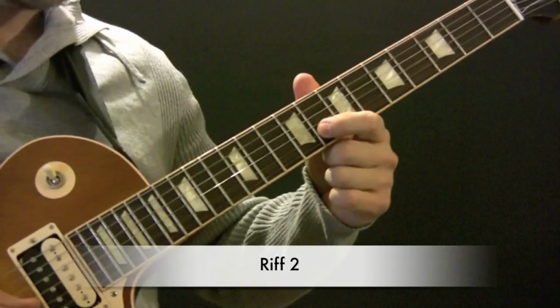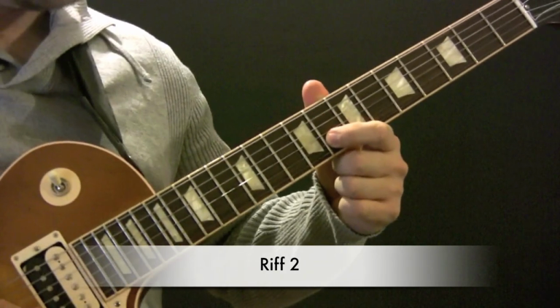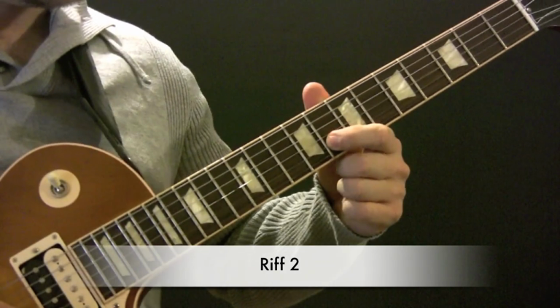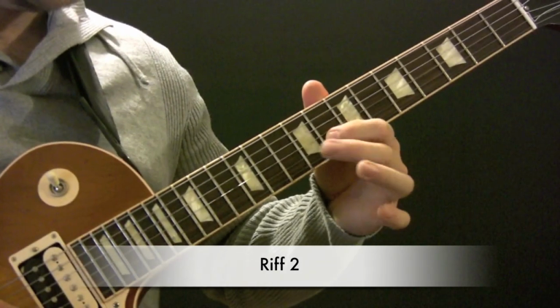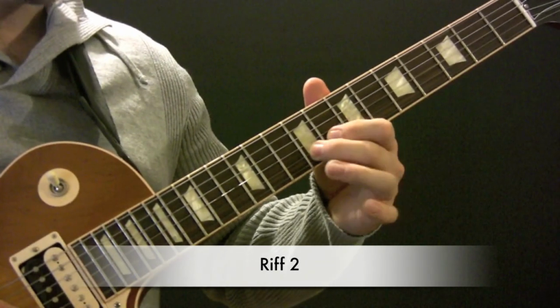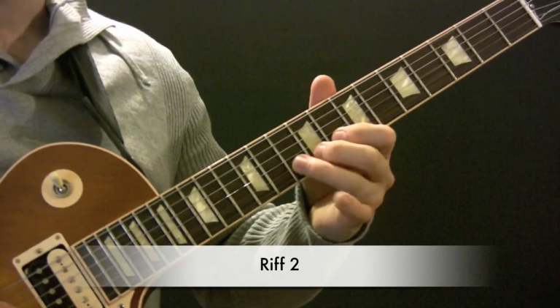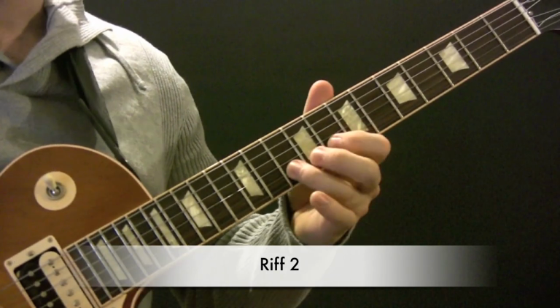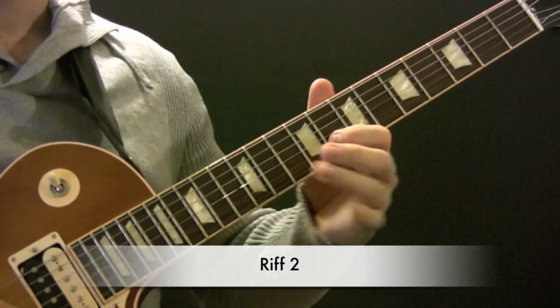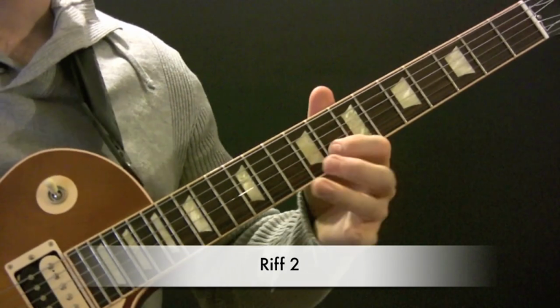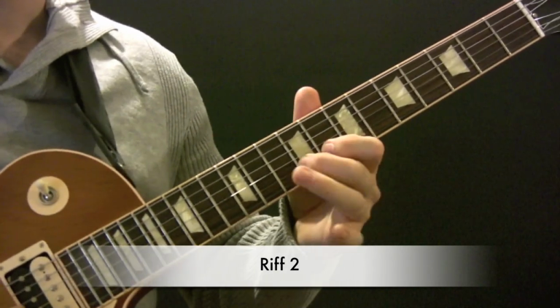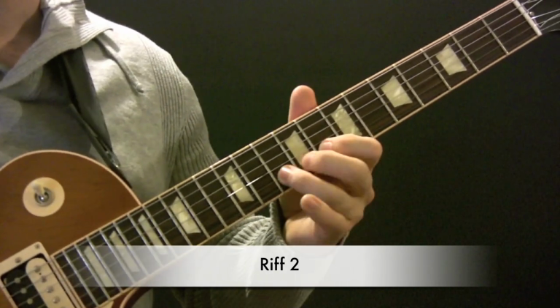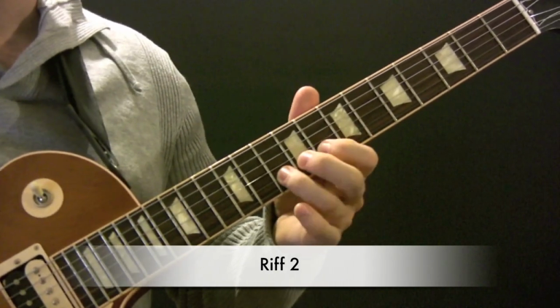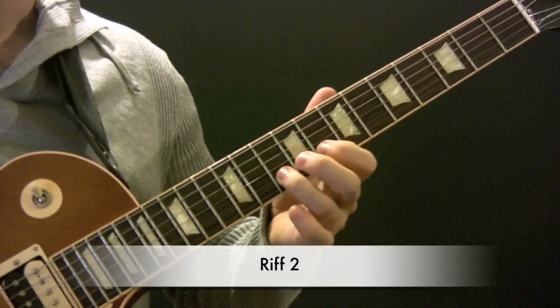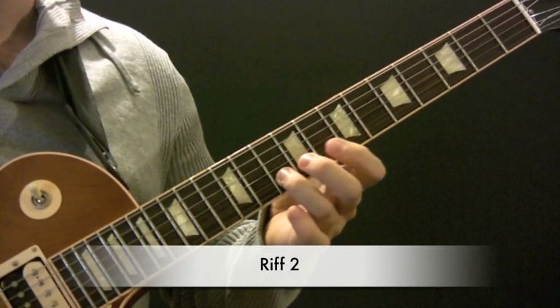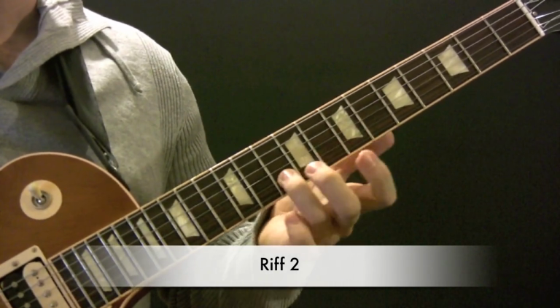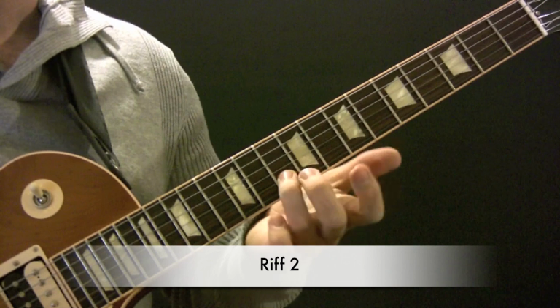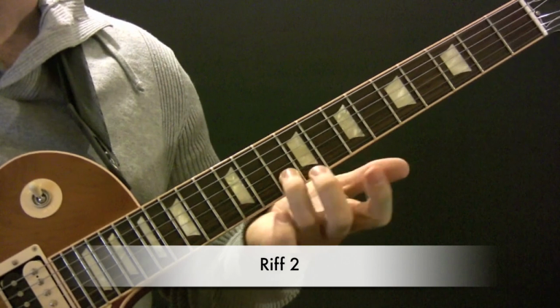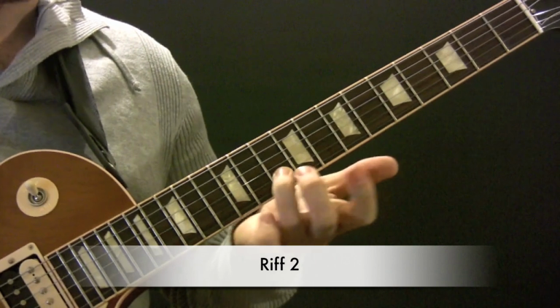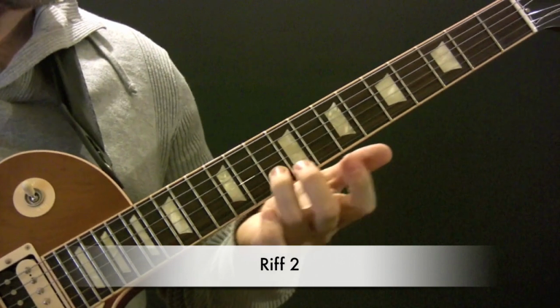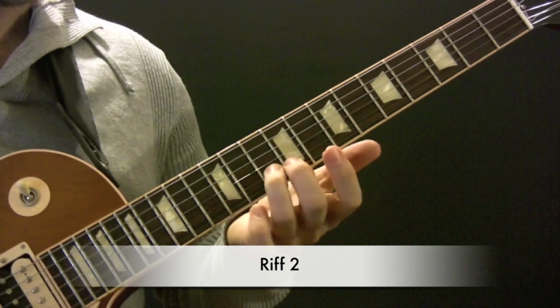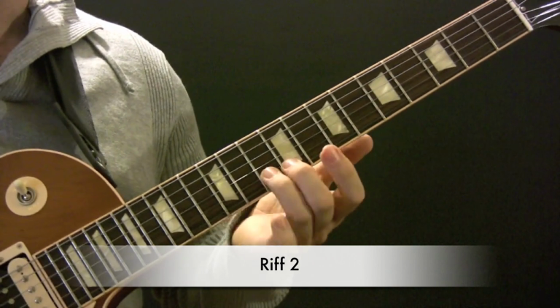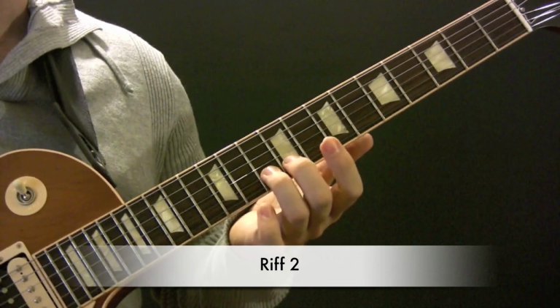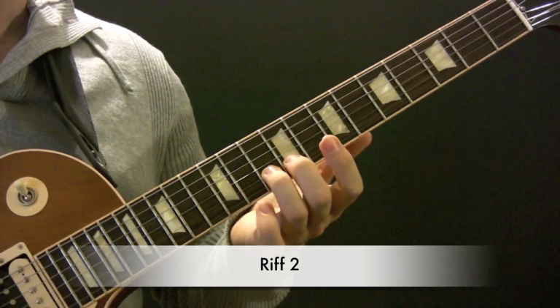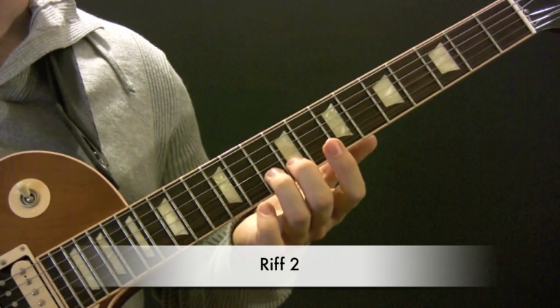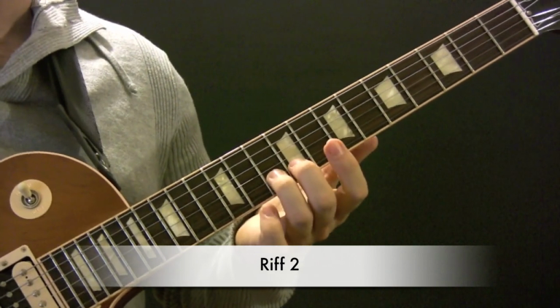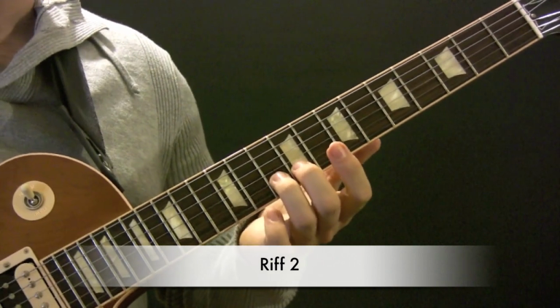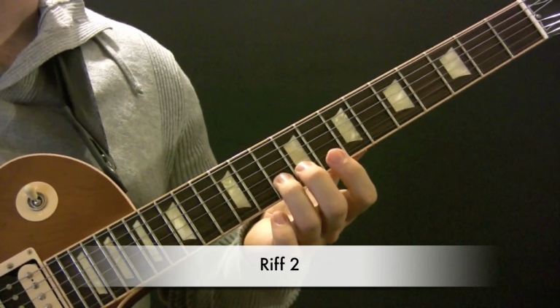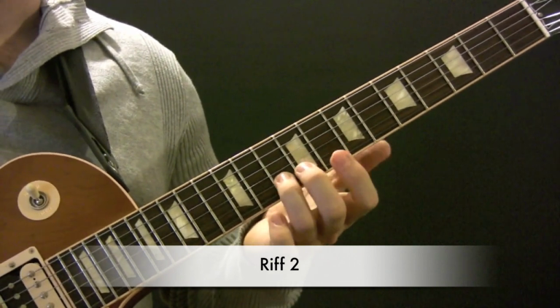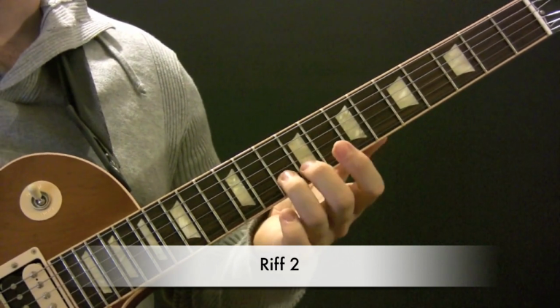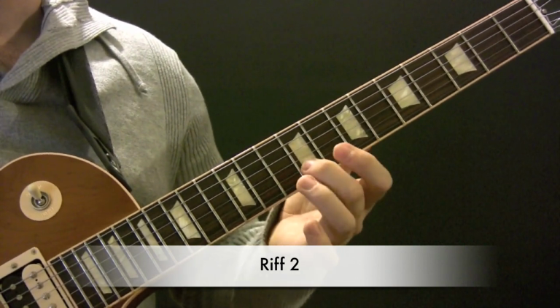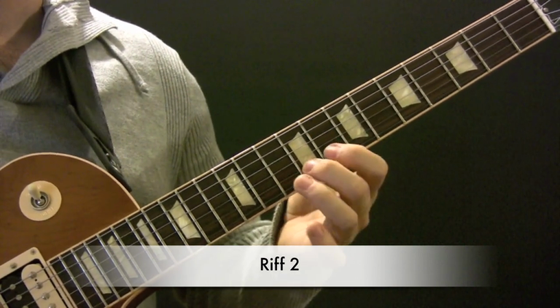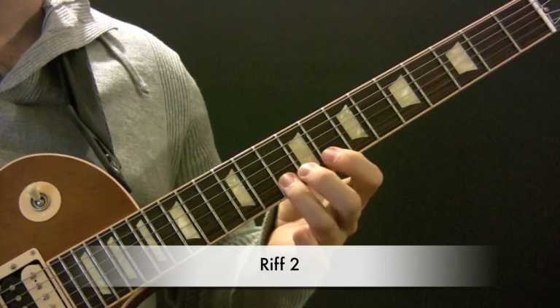So G, G-Sharp, A. Then G, A, G-Sharp, G.